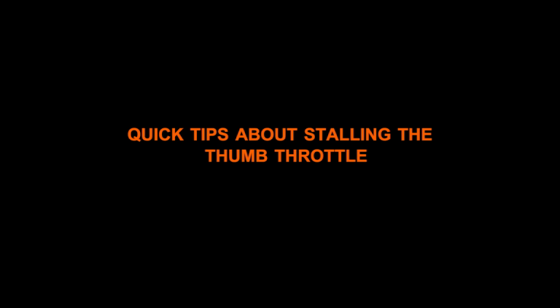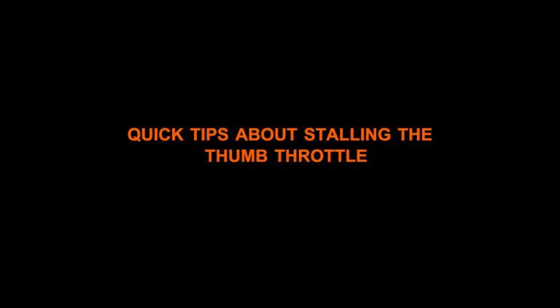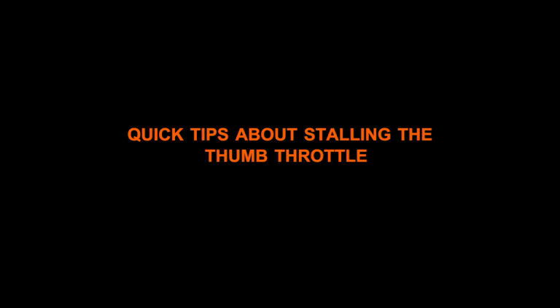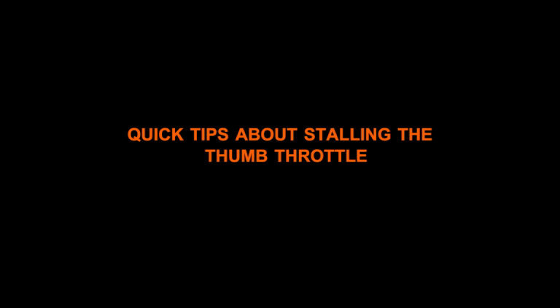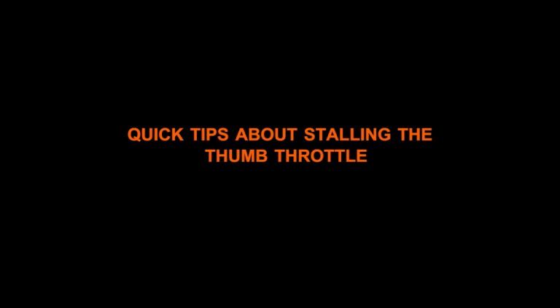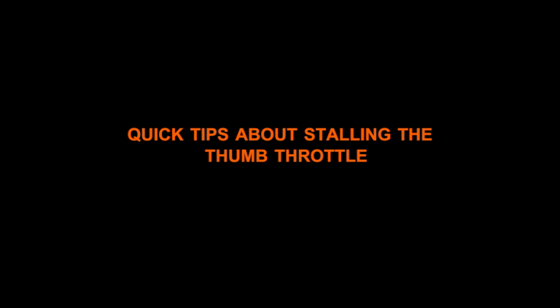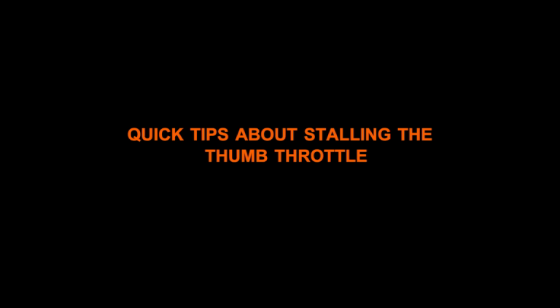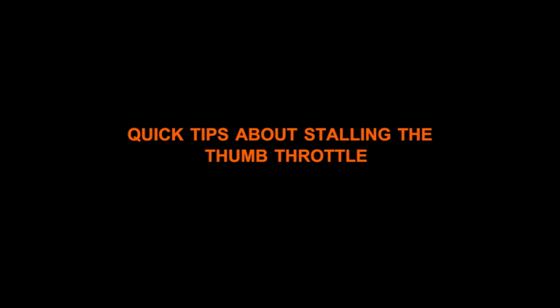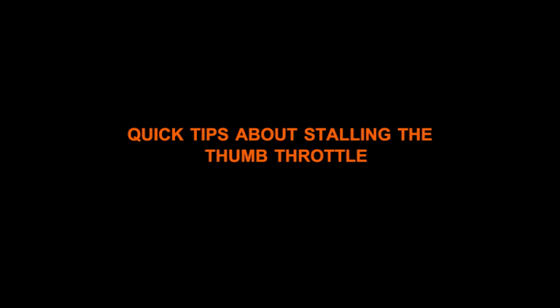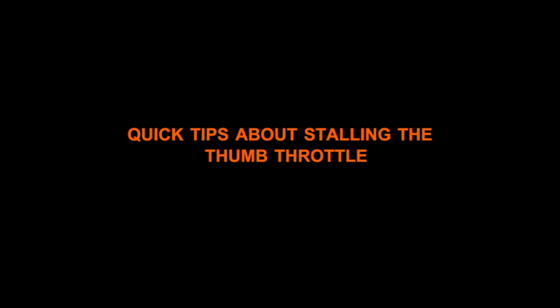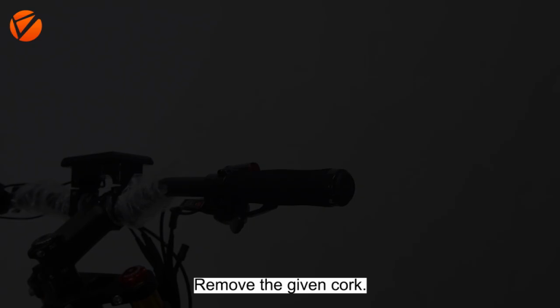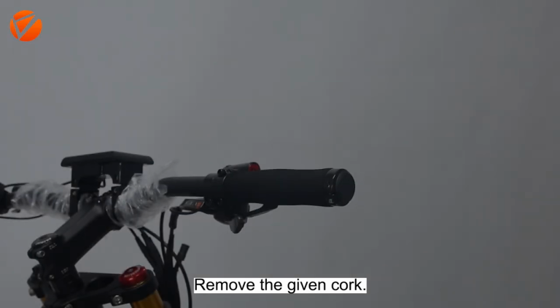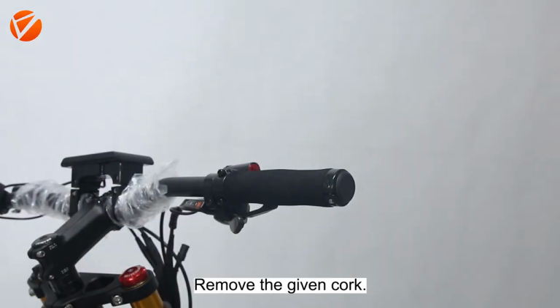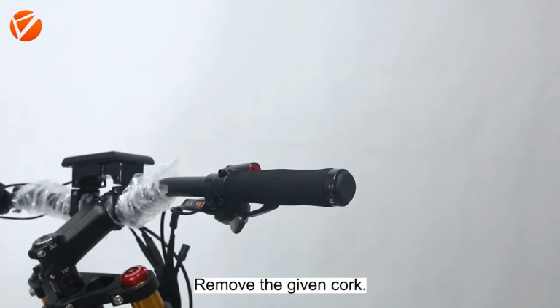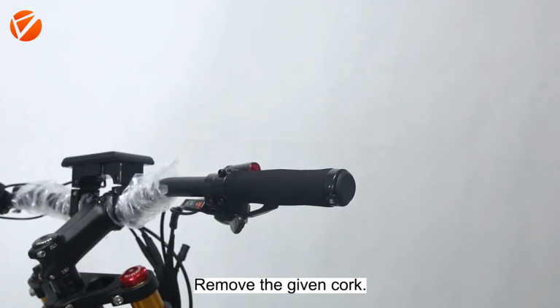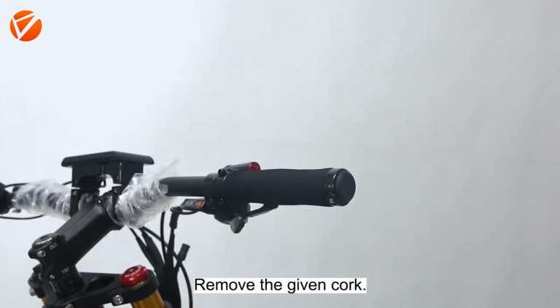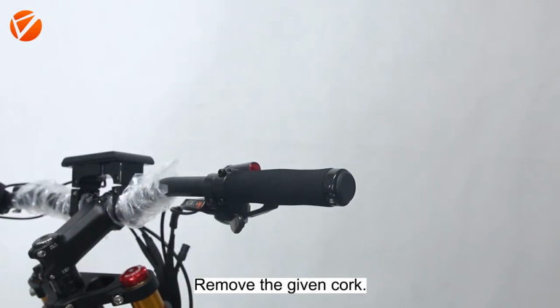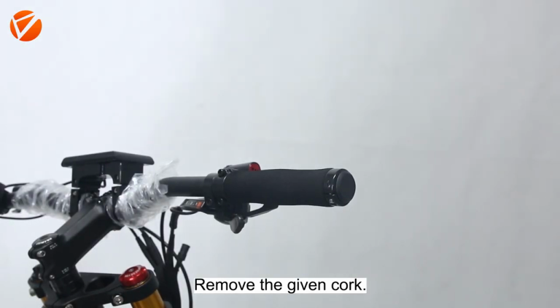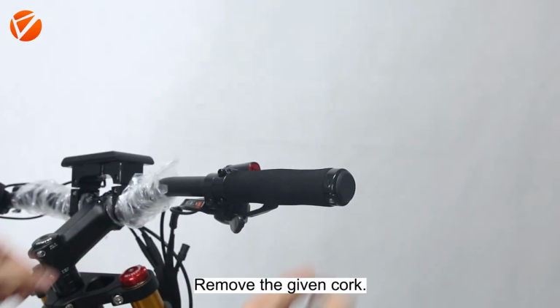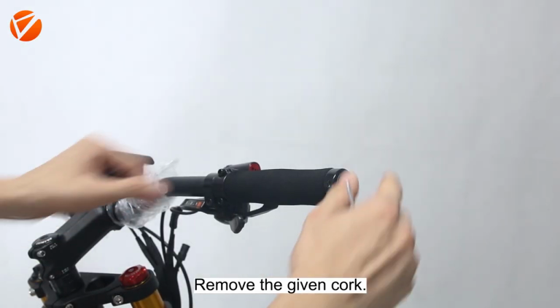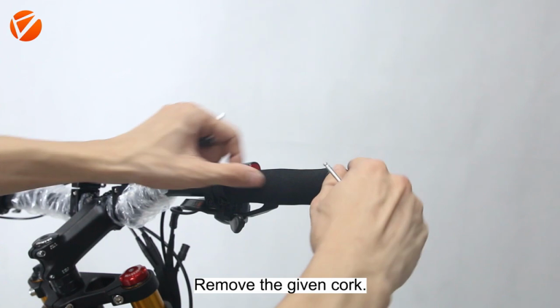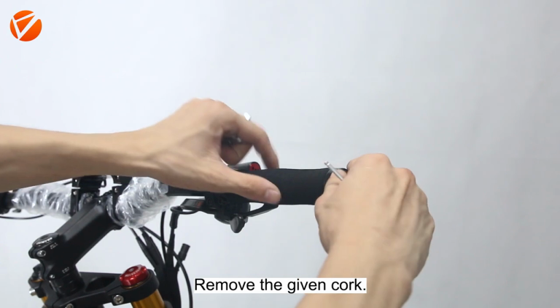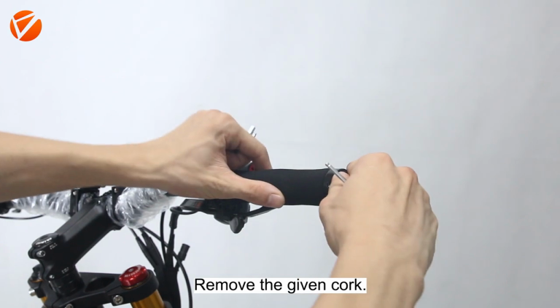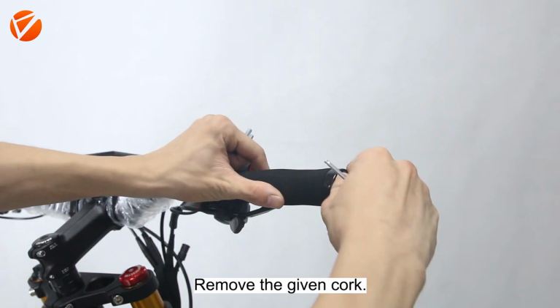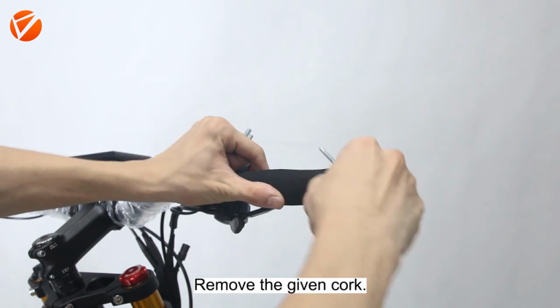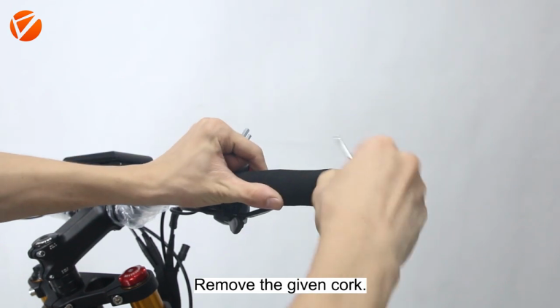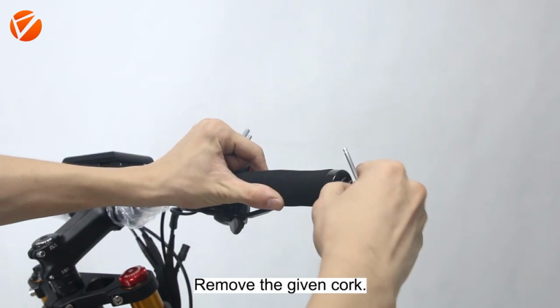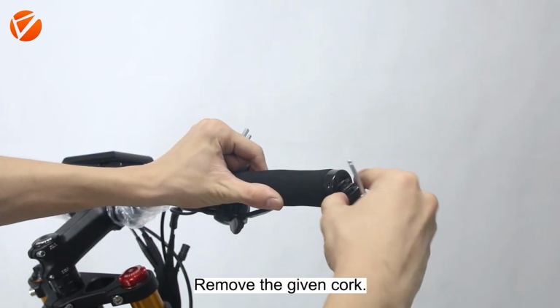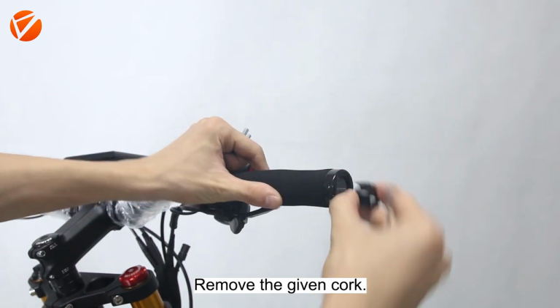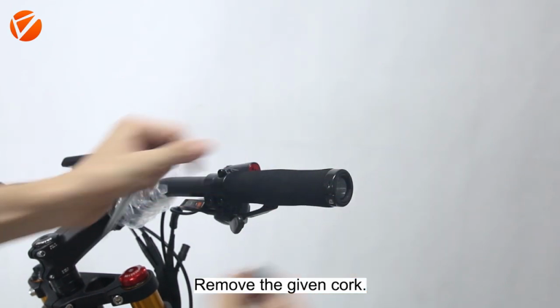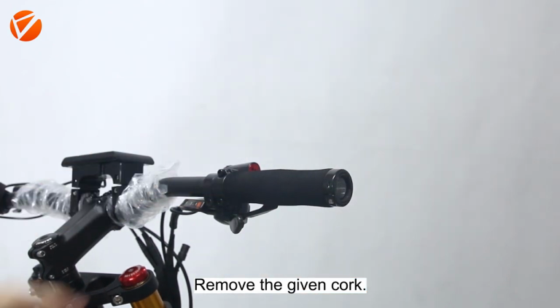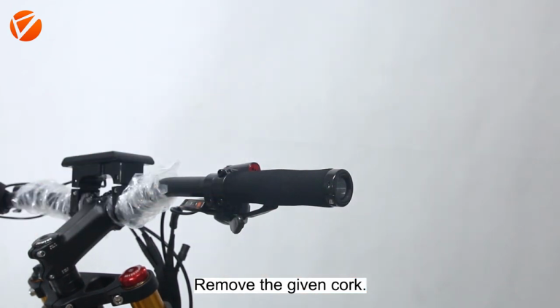Quick tips about installing the thumb throttle. Remove the given cork.